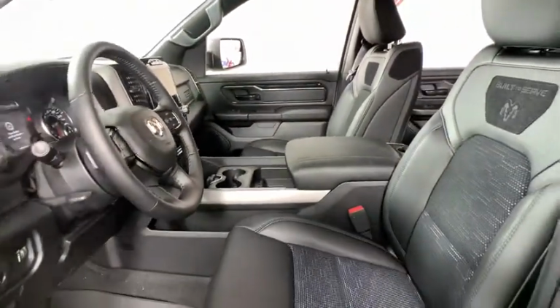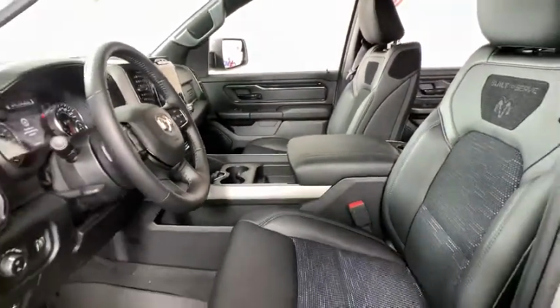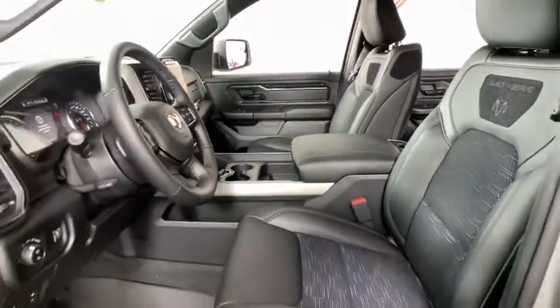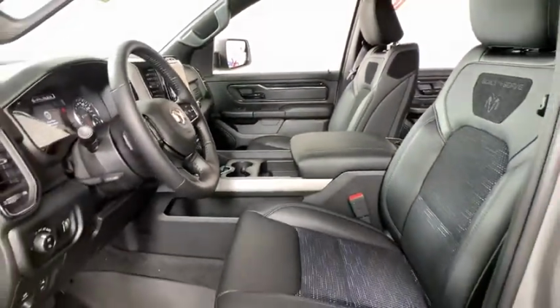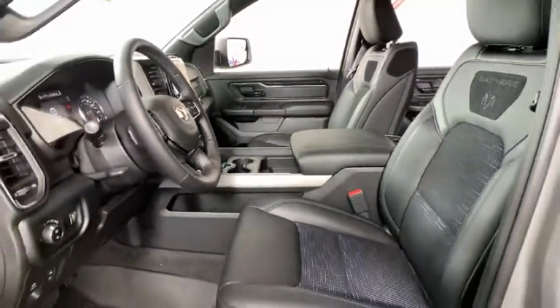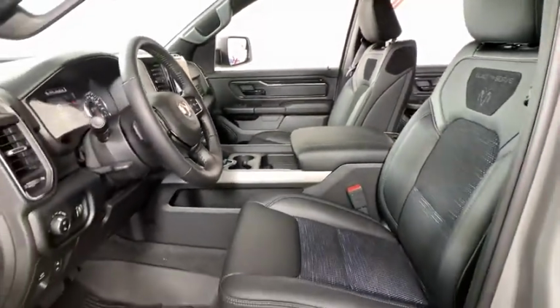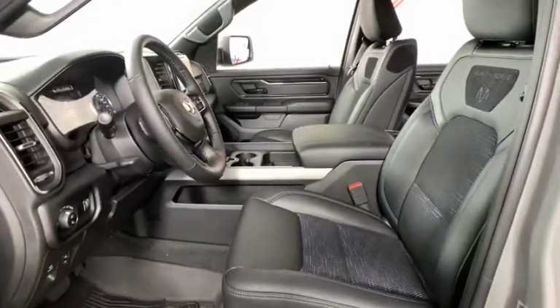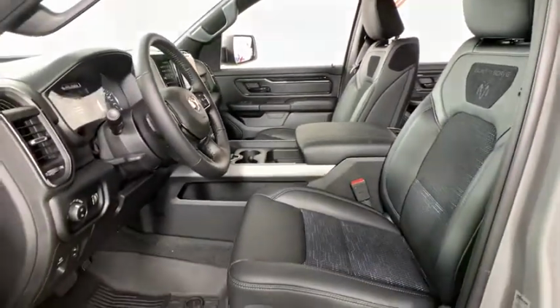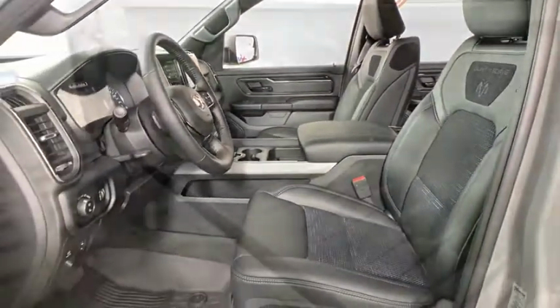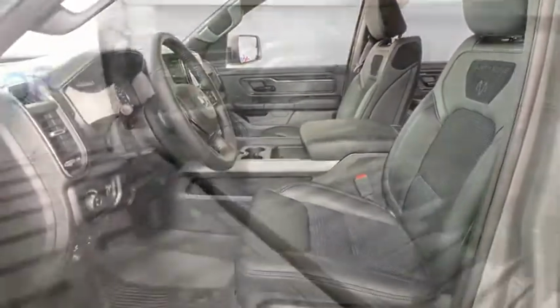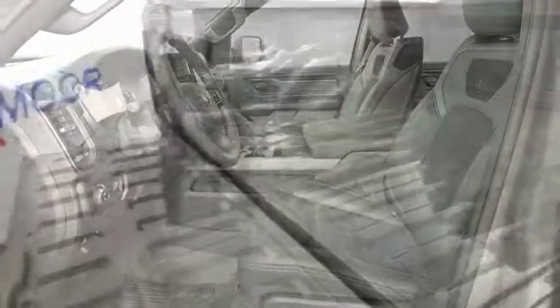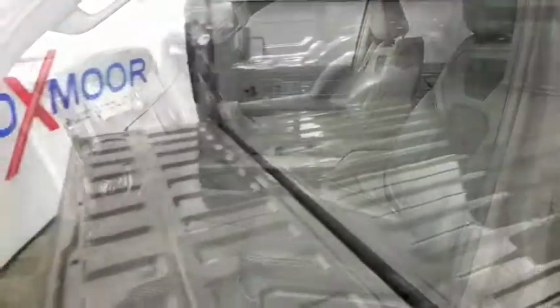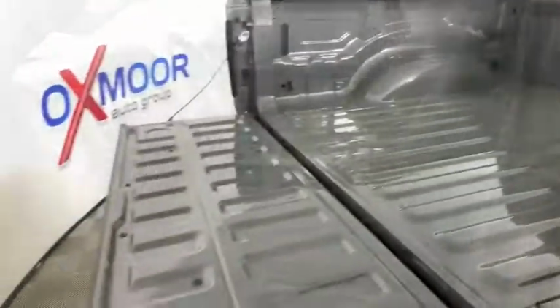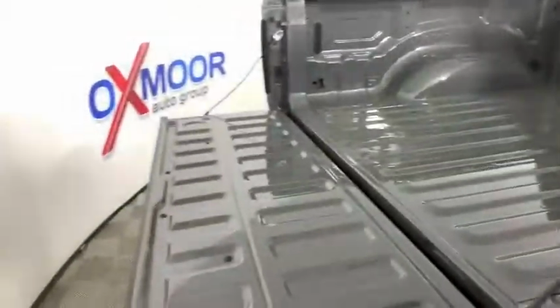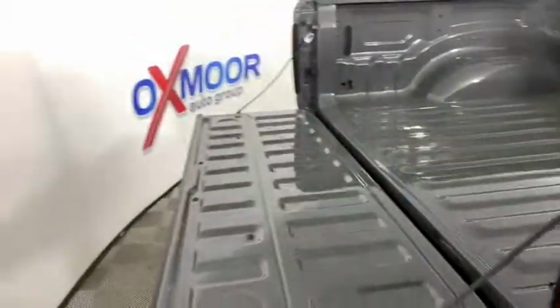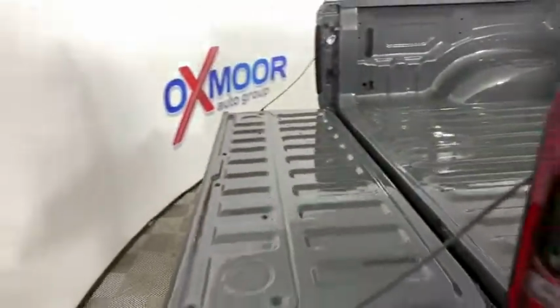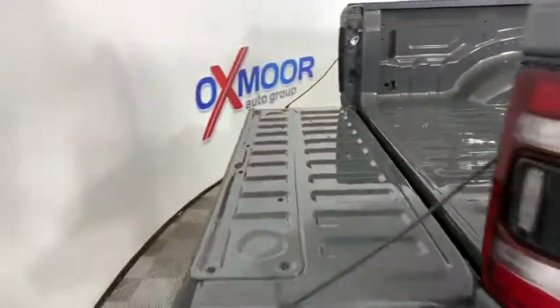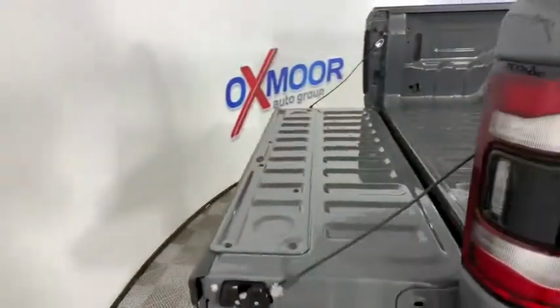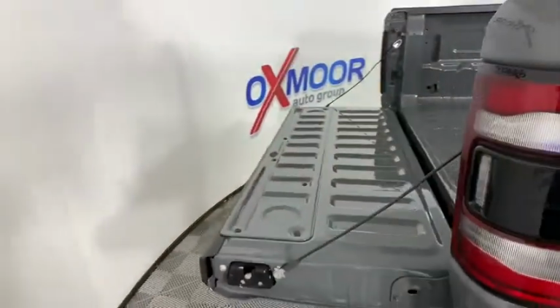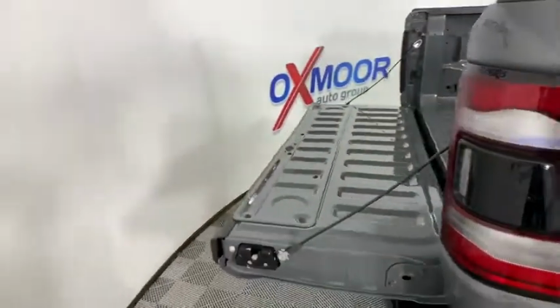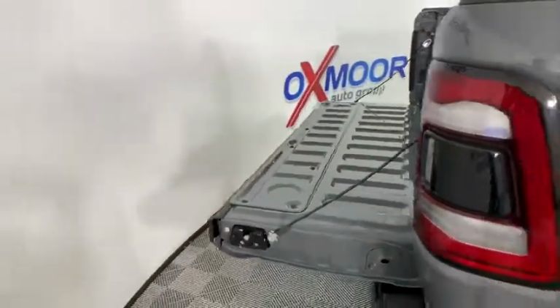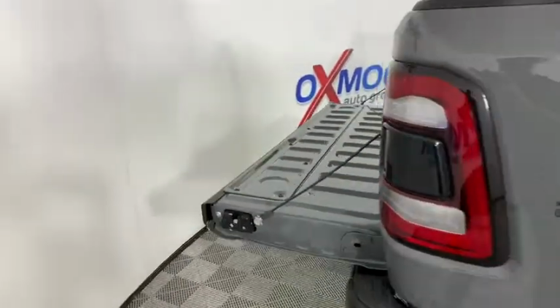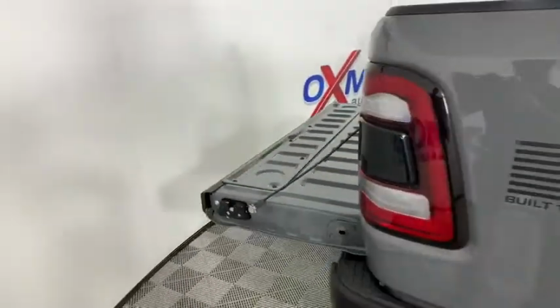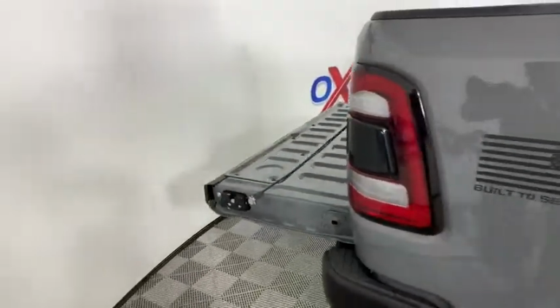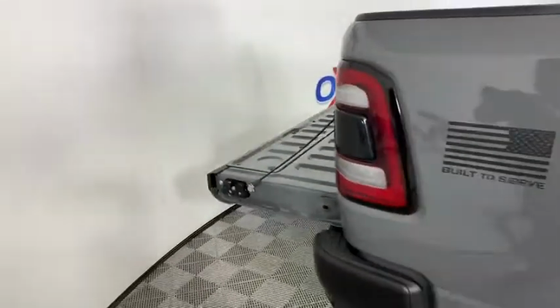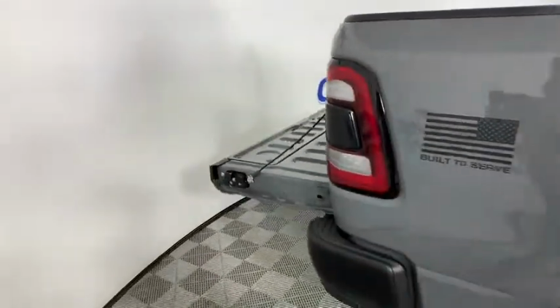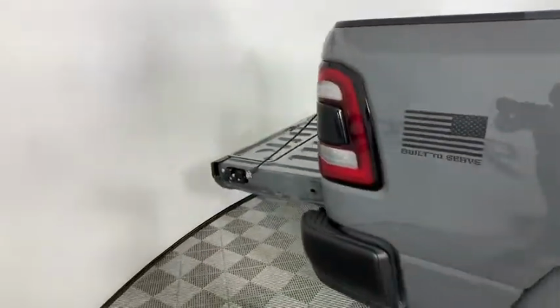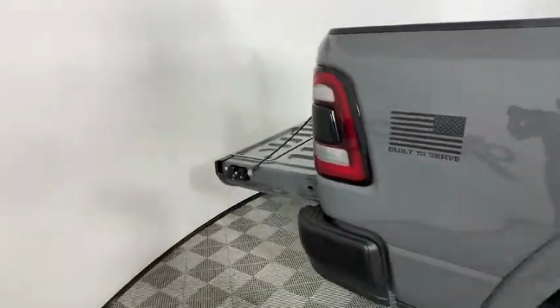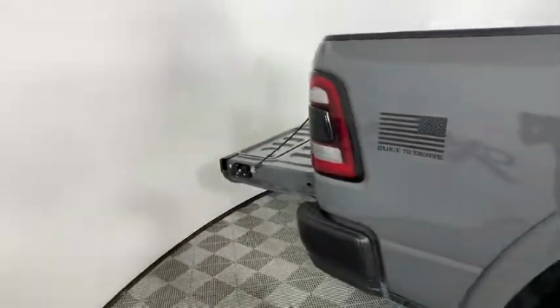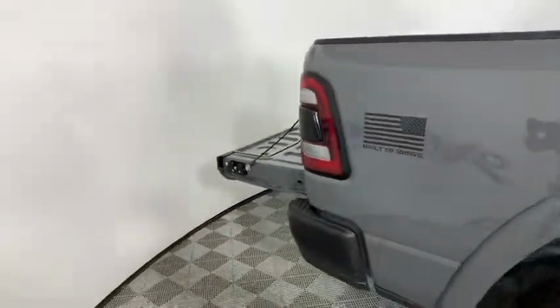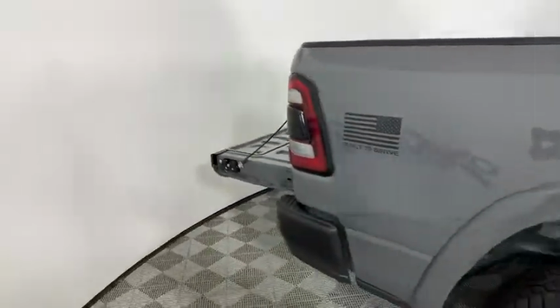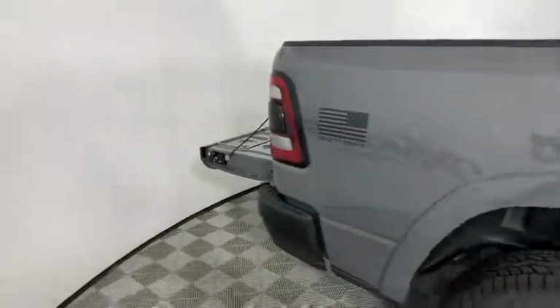Rear view camera. Wouldn't you look great in this vehicle? Stop in today and see for yourself.